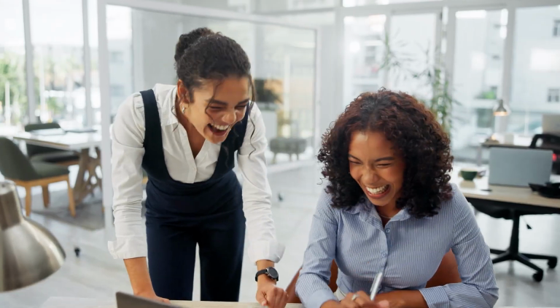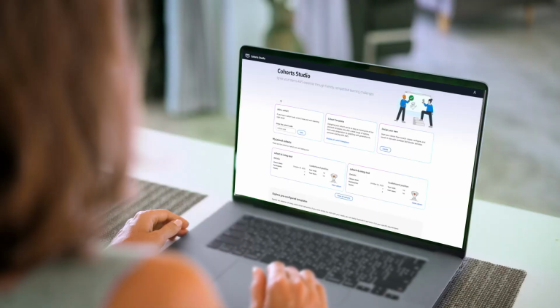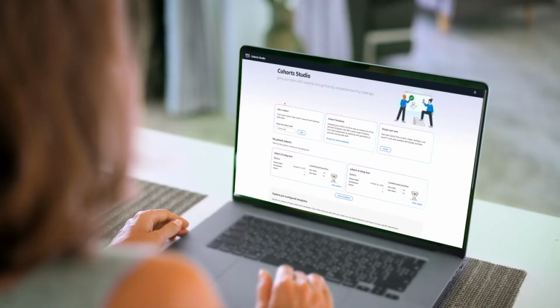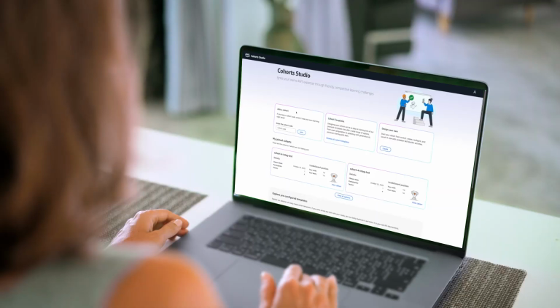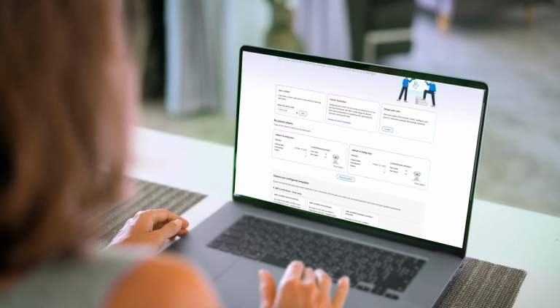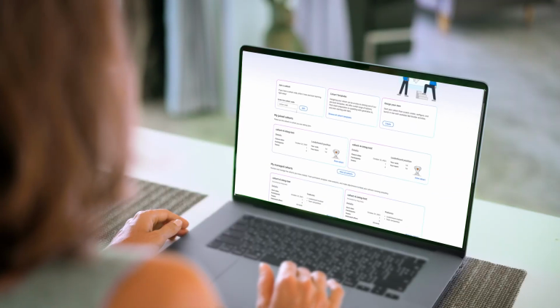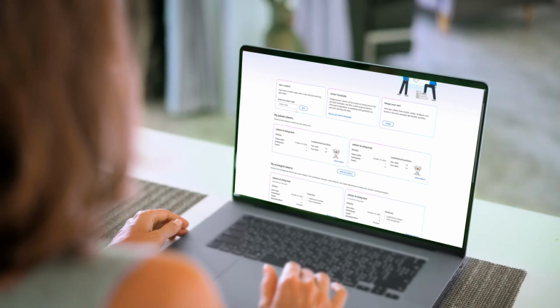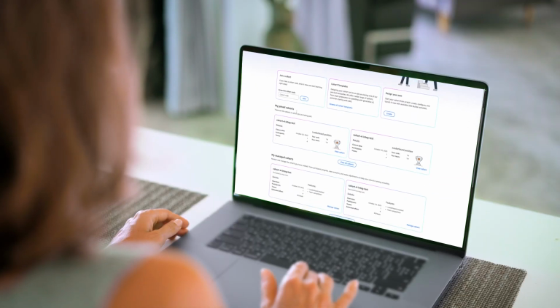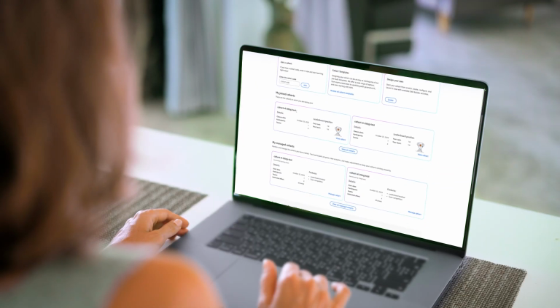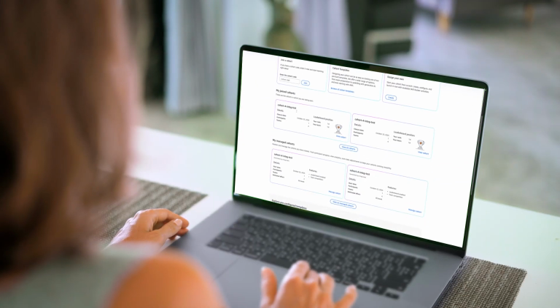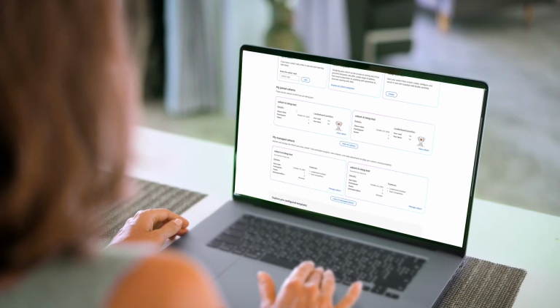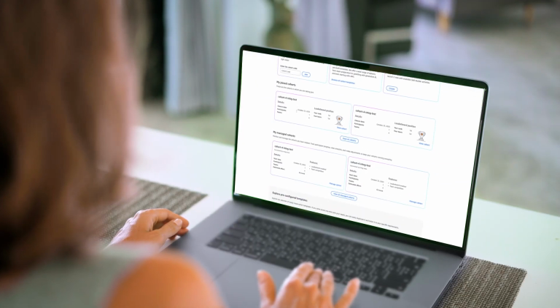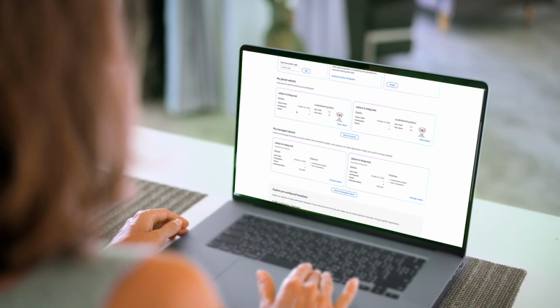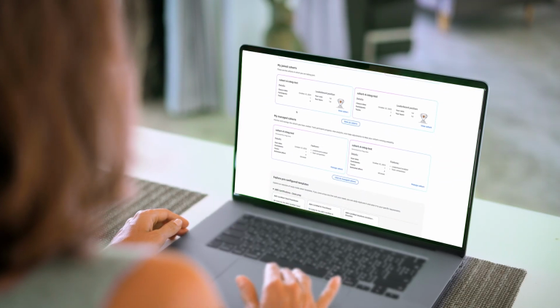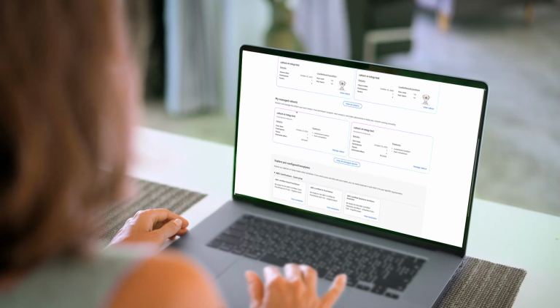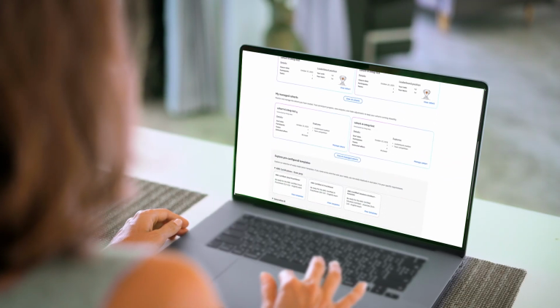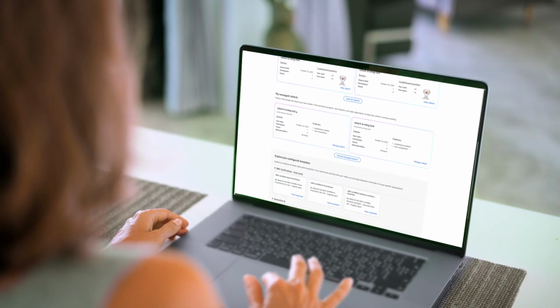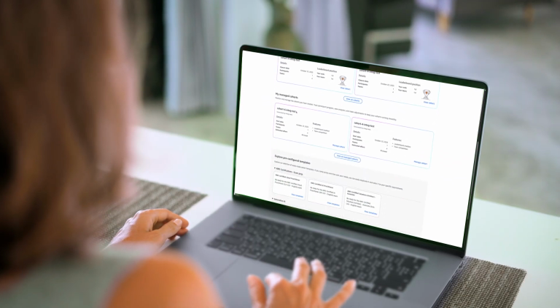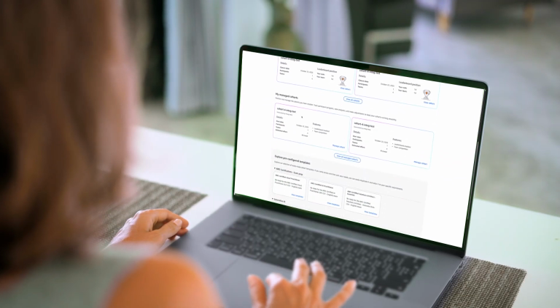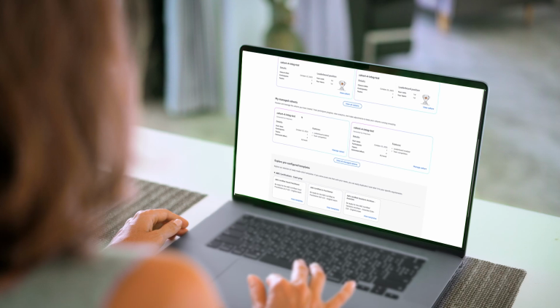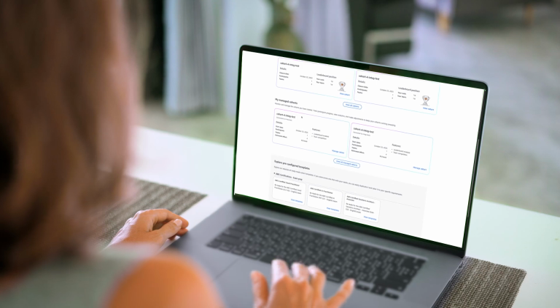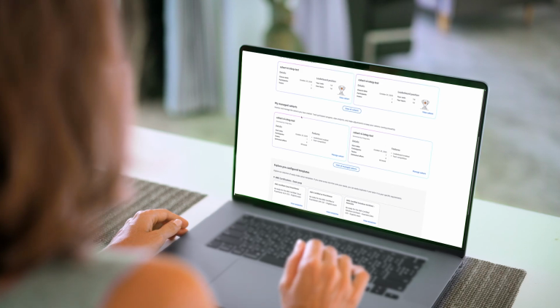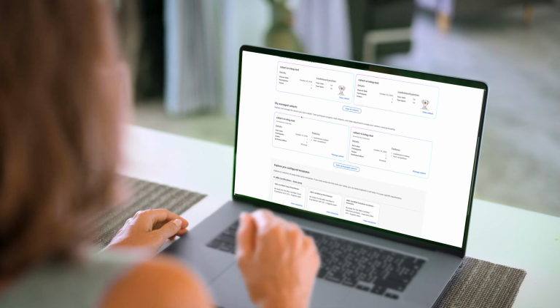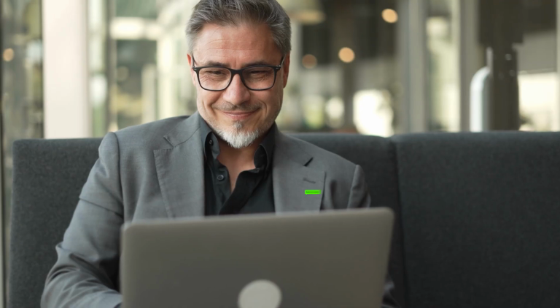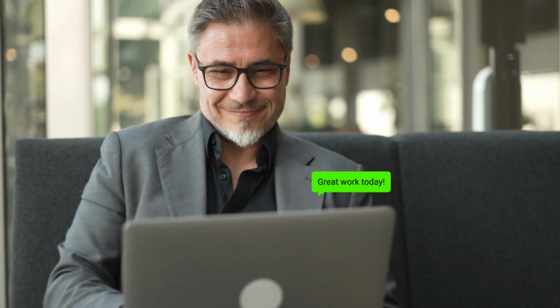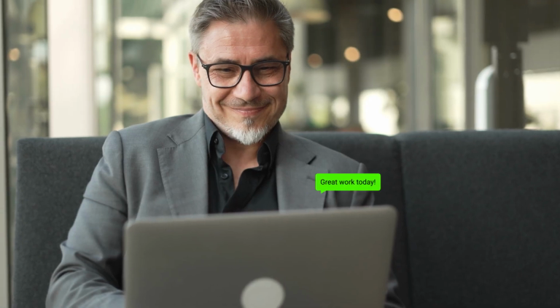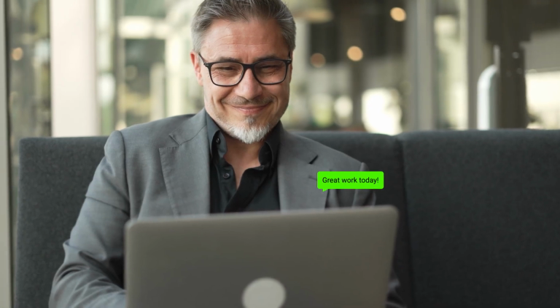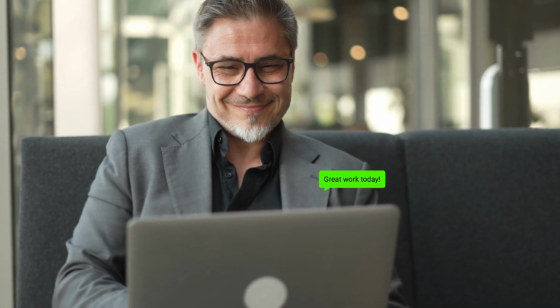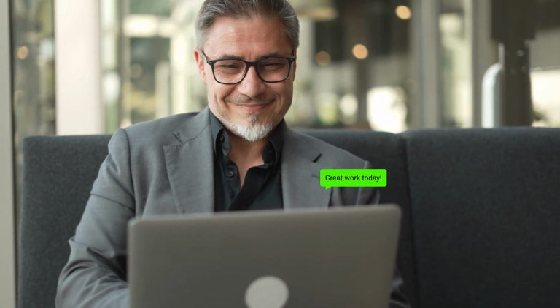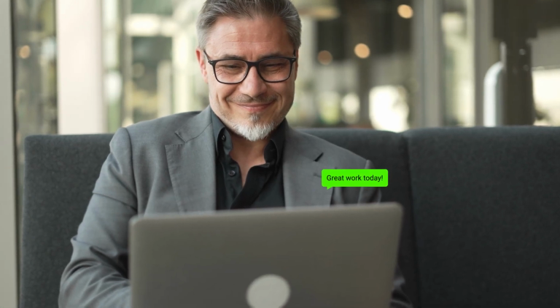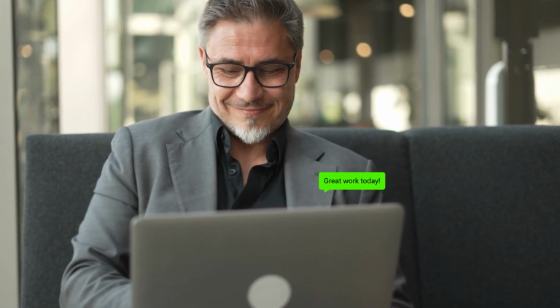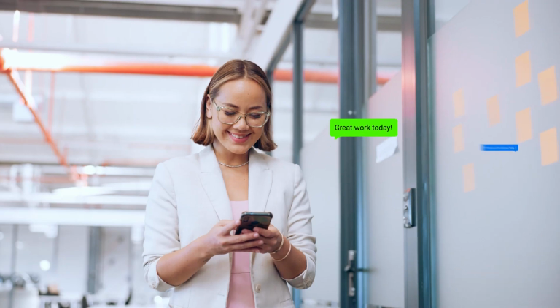Learners follow clear paths that fit busy schedules, typically two to four hours per week. With unified reporting and surveys,